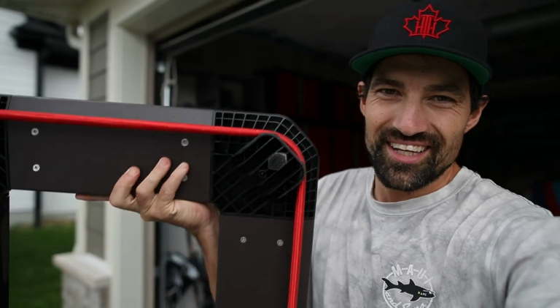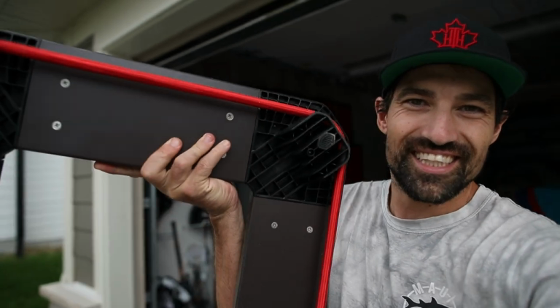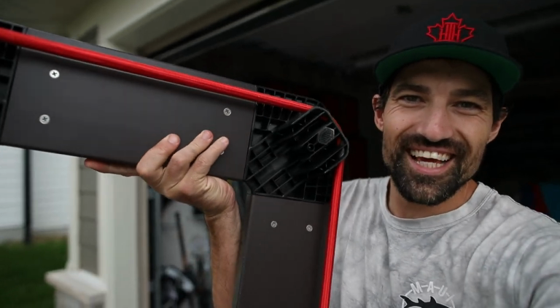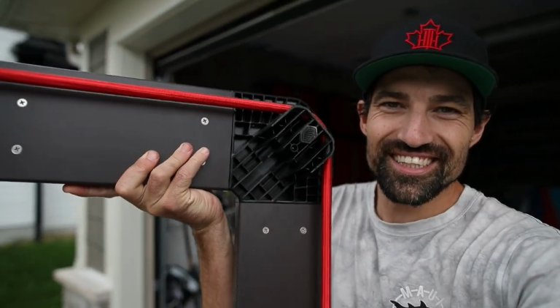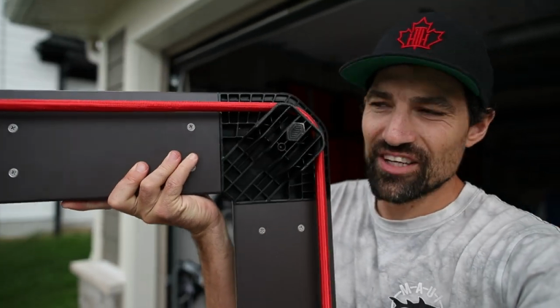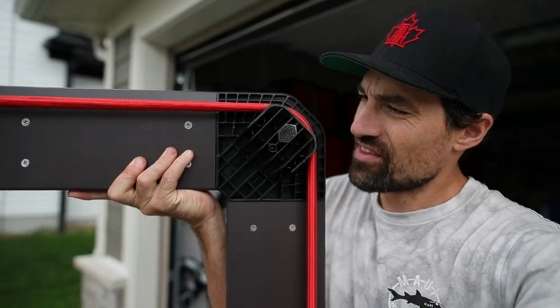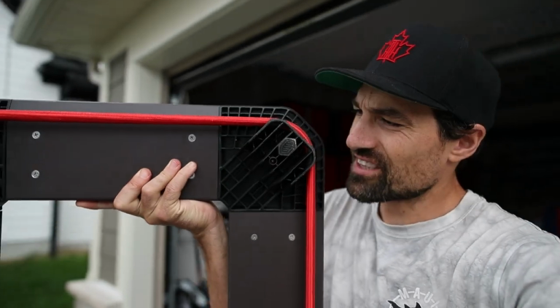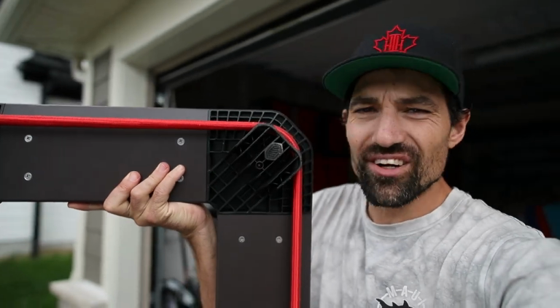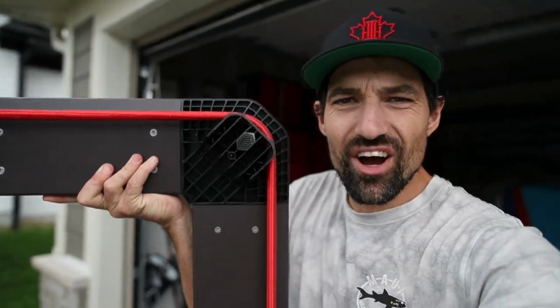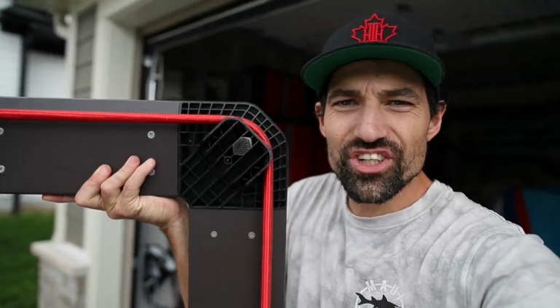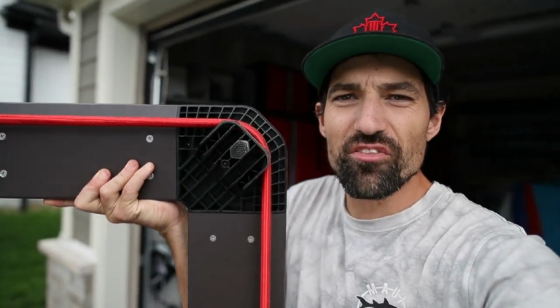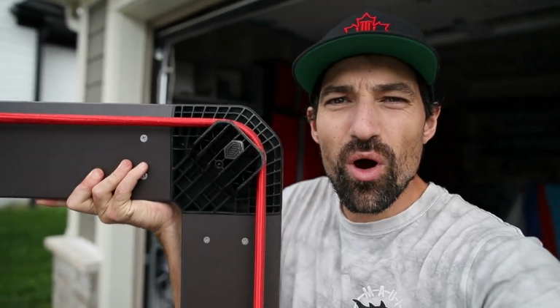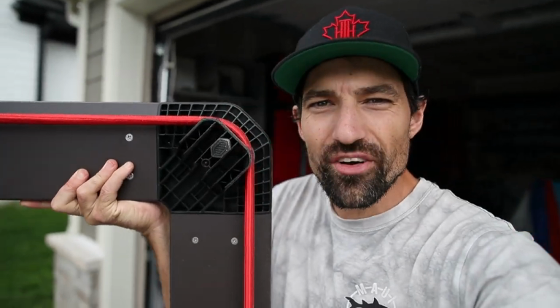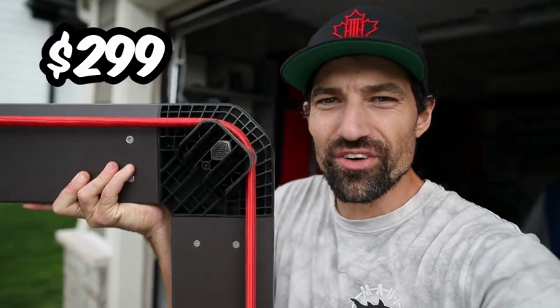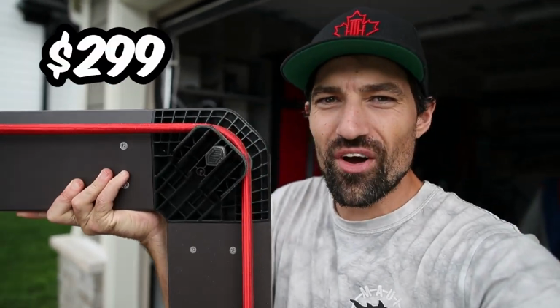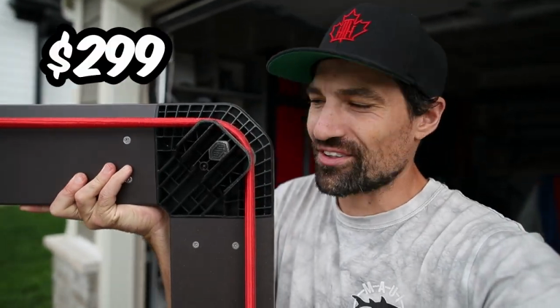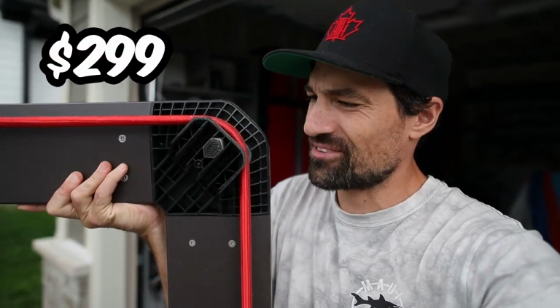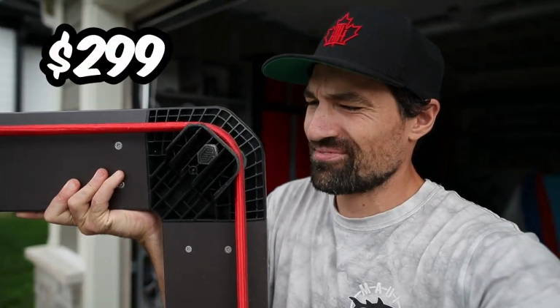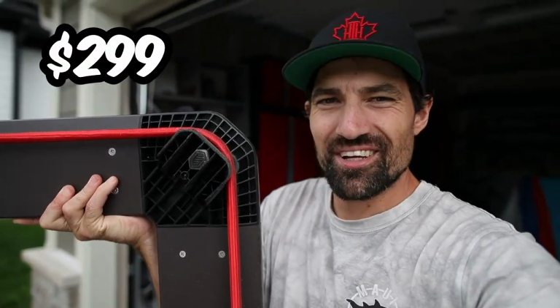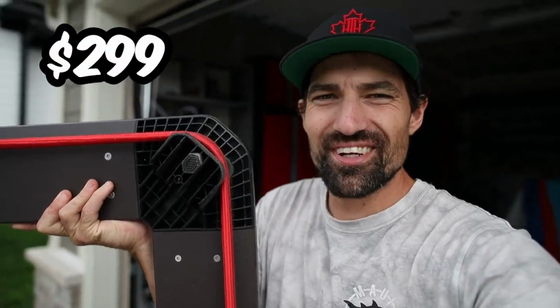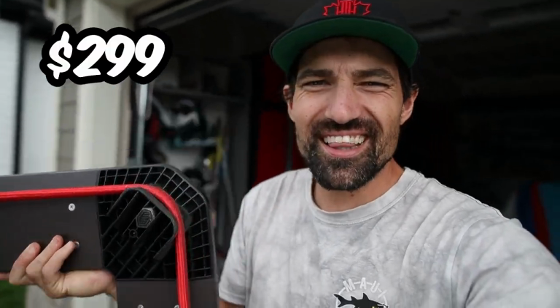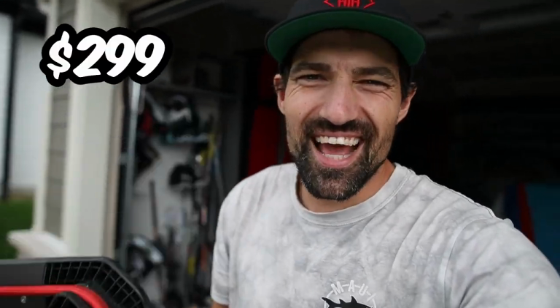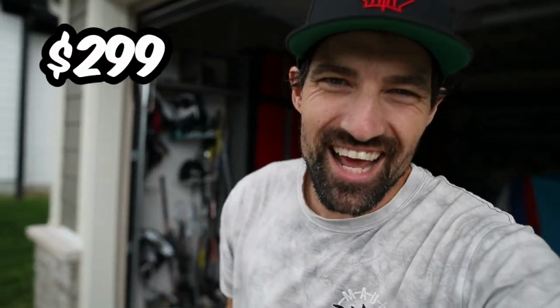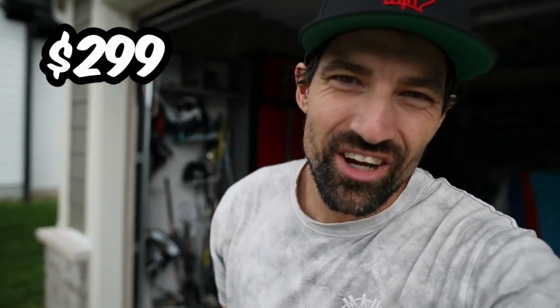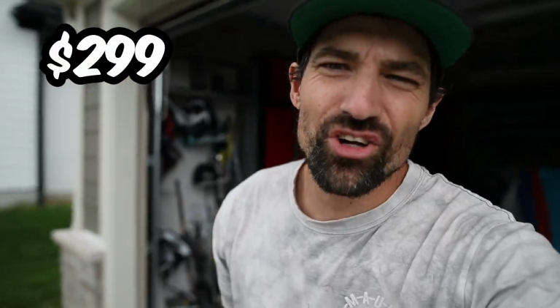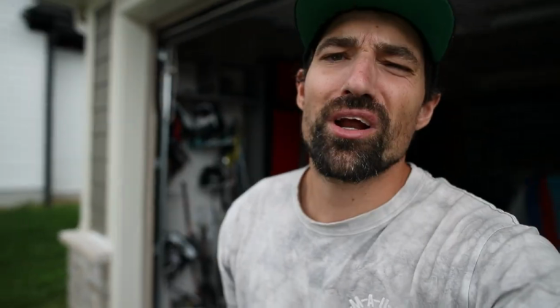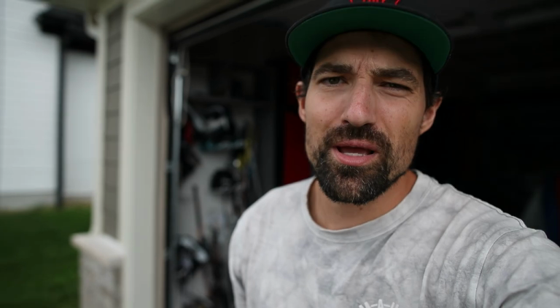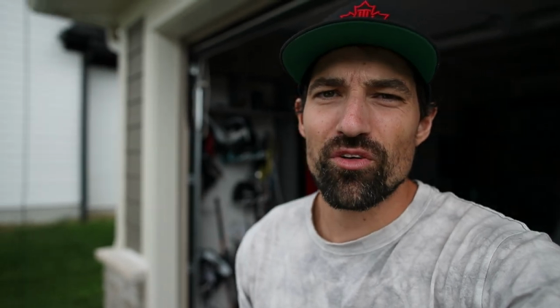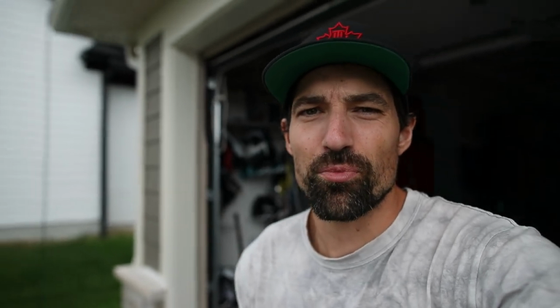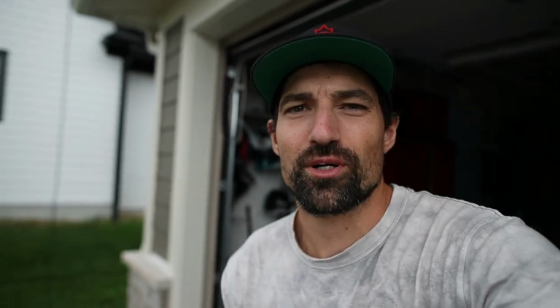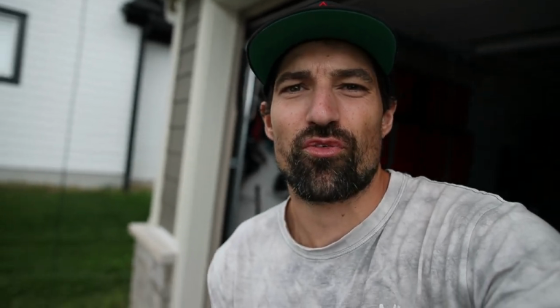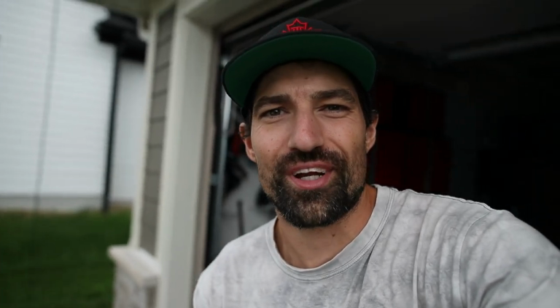You see this? This thing will cost you a few hundred dollars. Forget that — I'll show you how to make one for pretty much free.